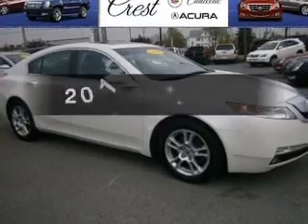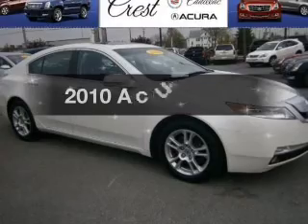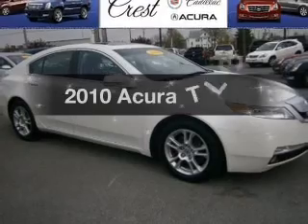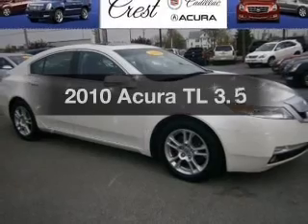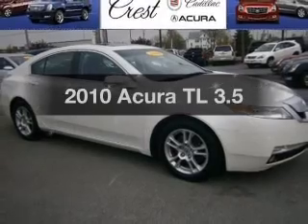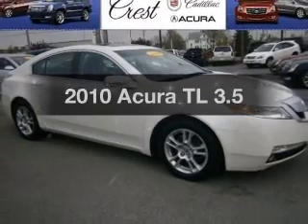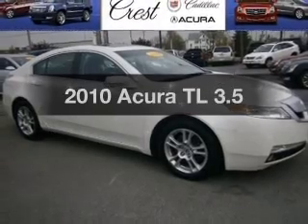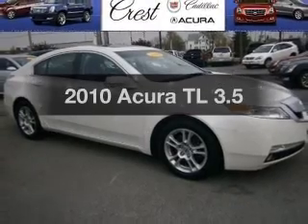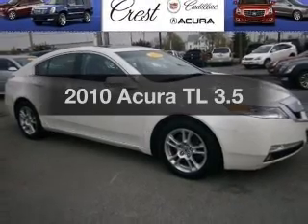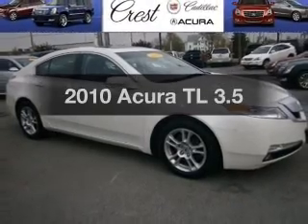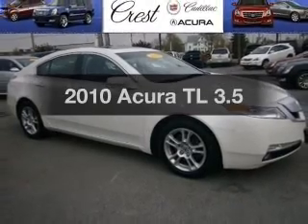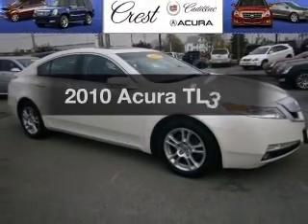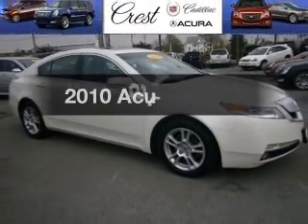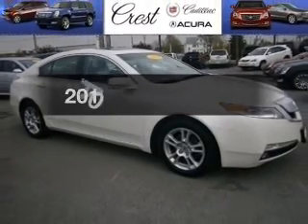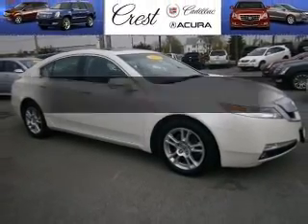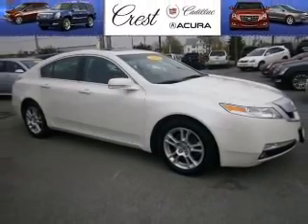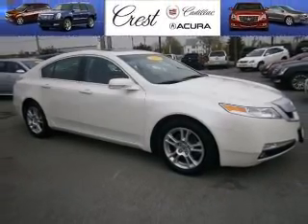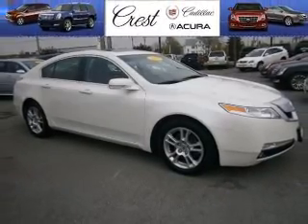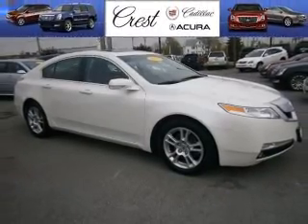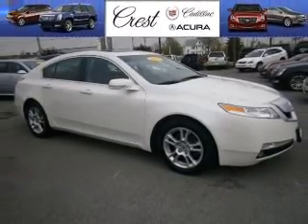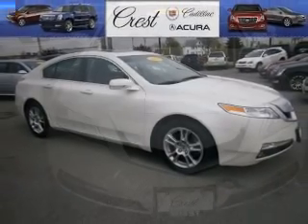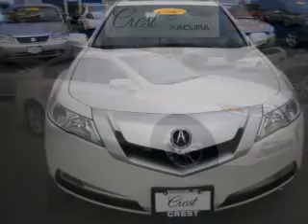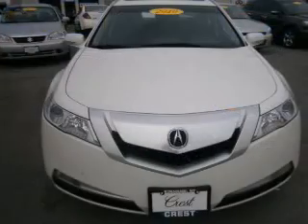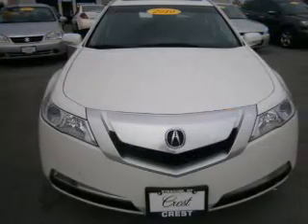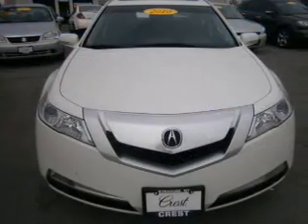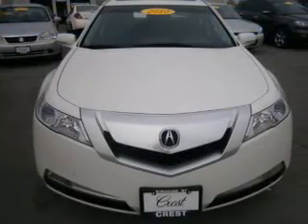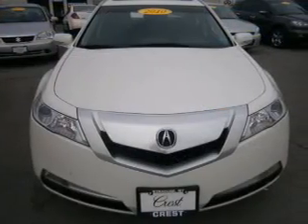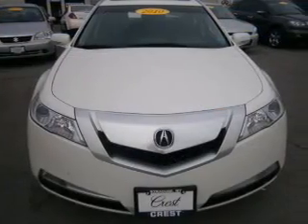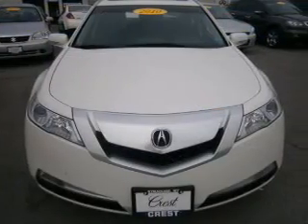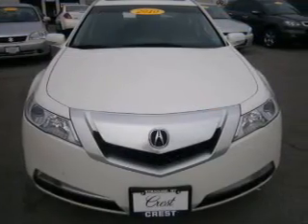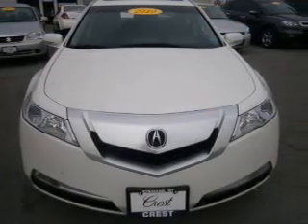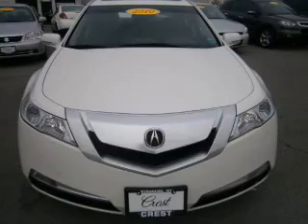Introducing the 2010 Acura TL. If you're looking for a first-rate auto, this one could be yours today.